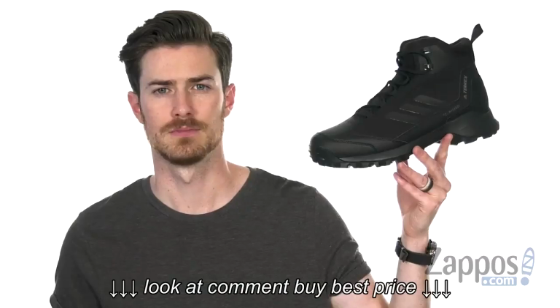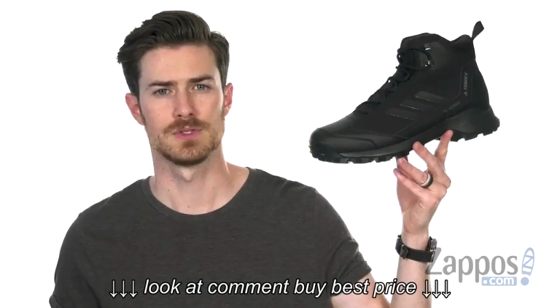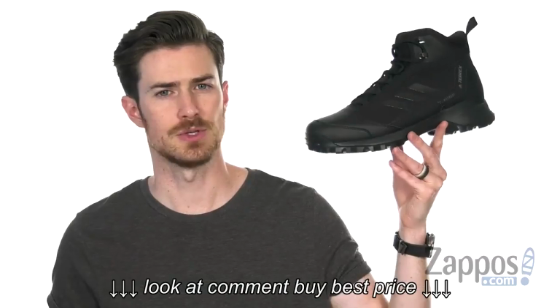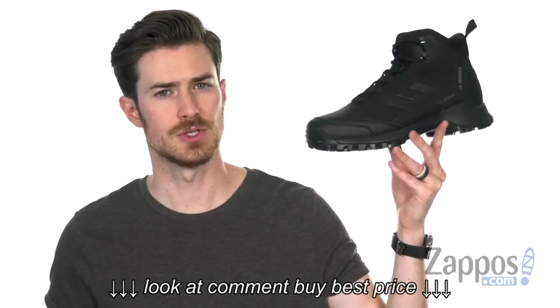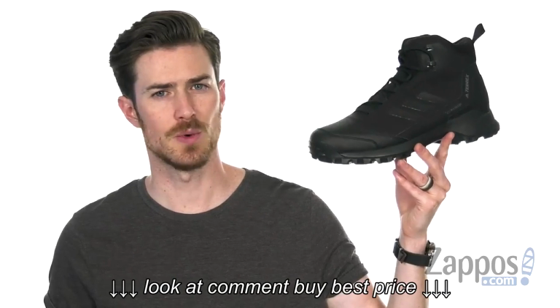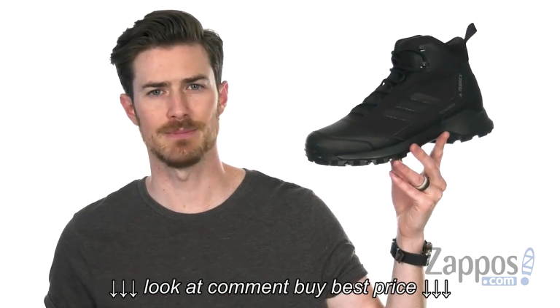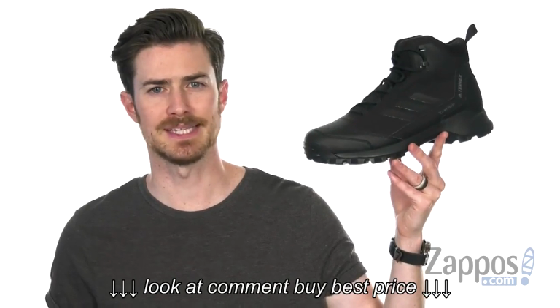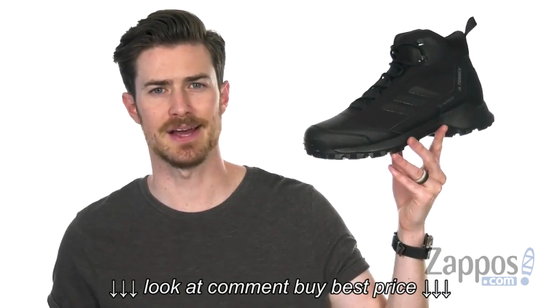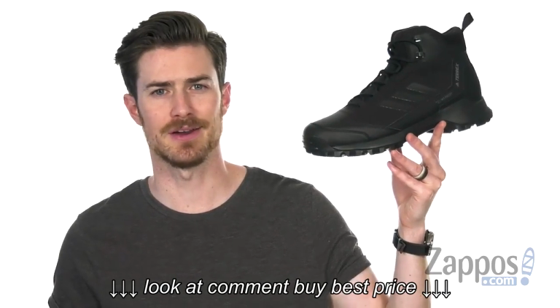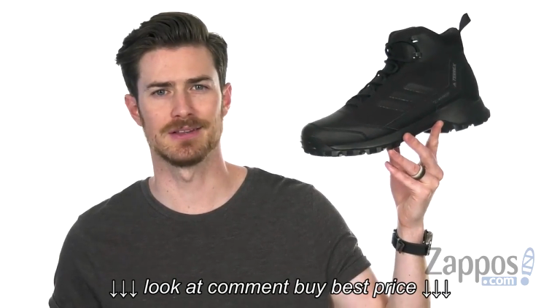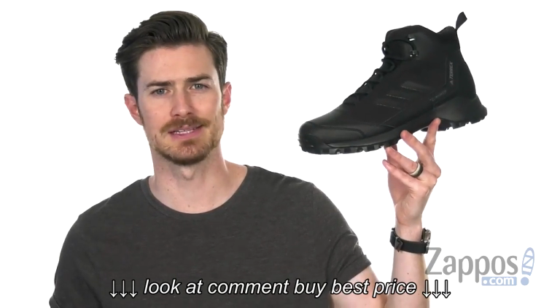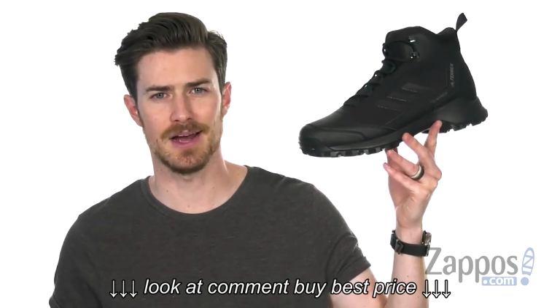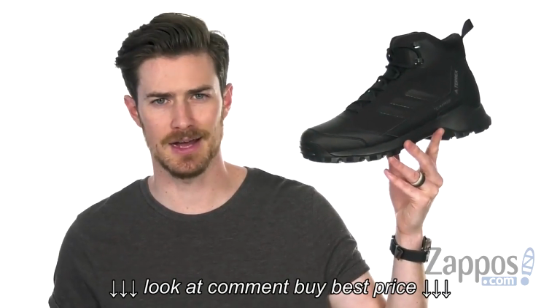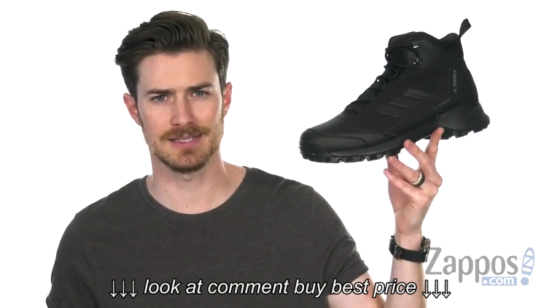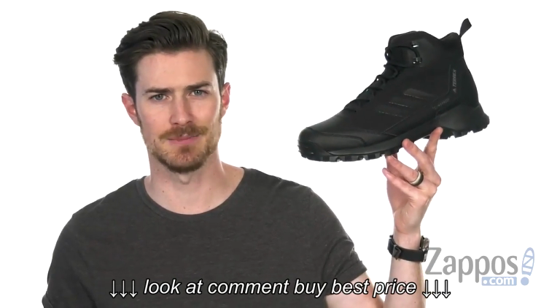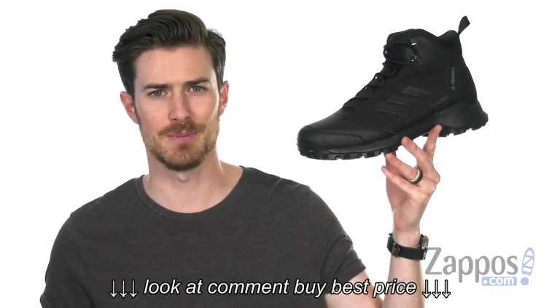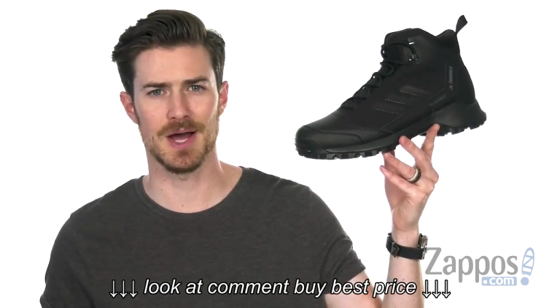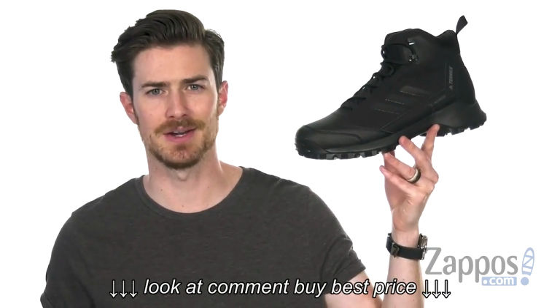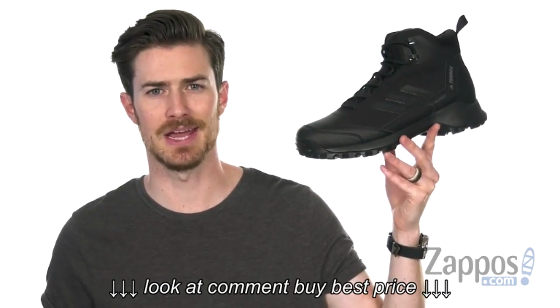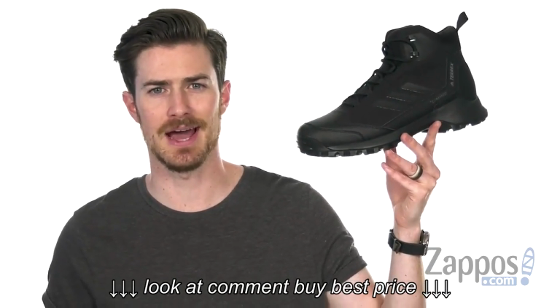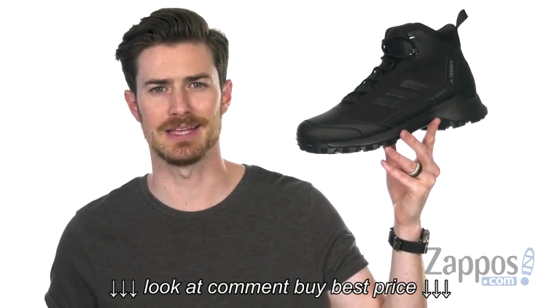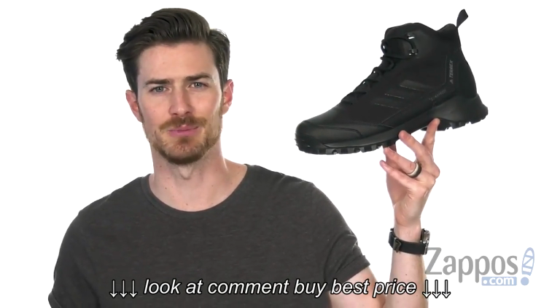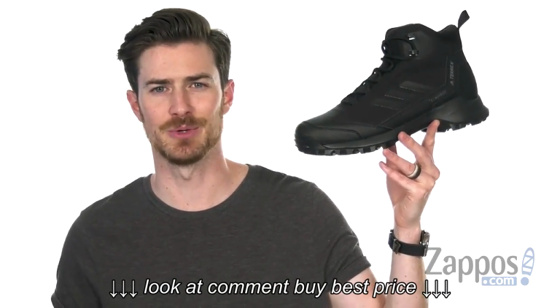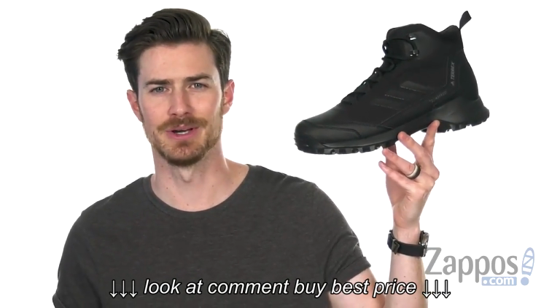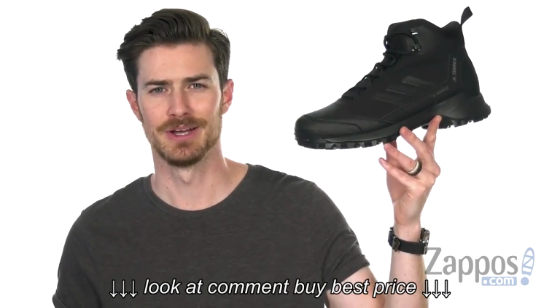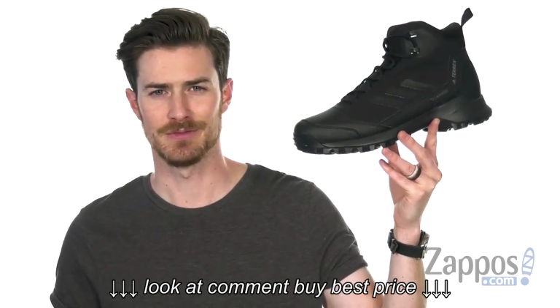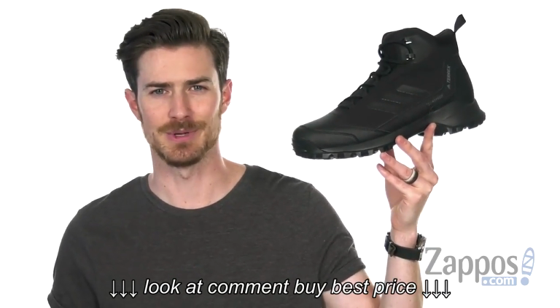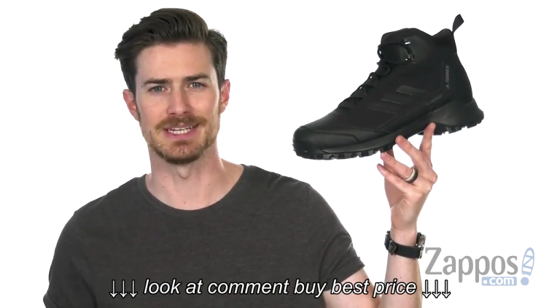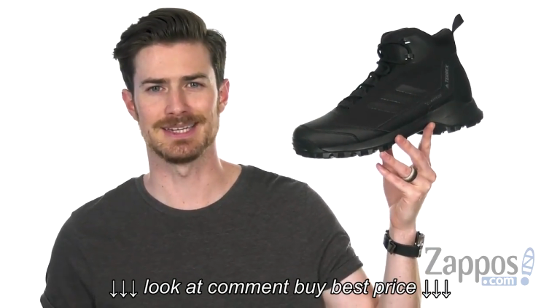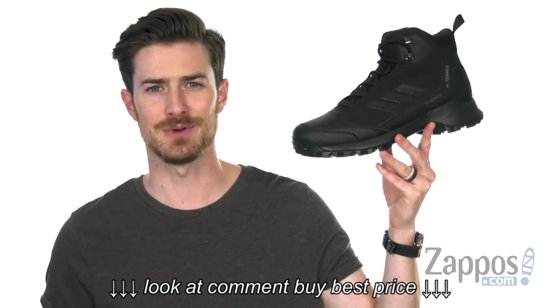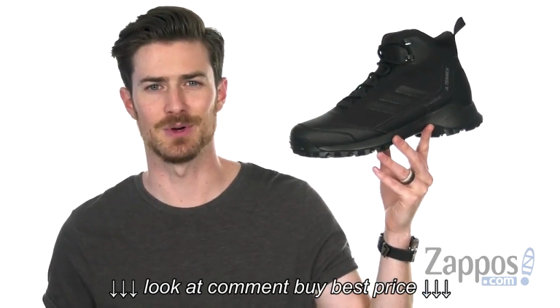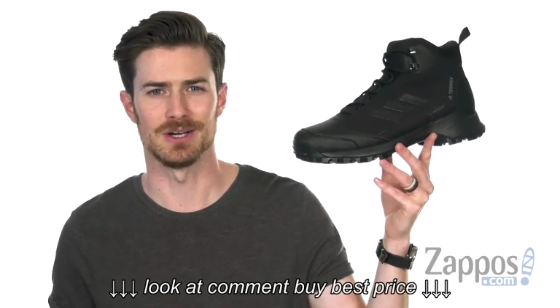So you don't want to miss out on this awesome modern-day hiking boot from Adidas Outdoor.